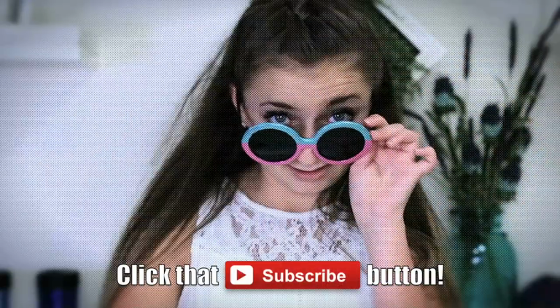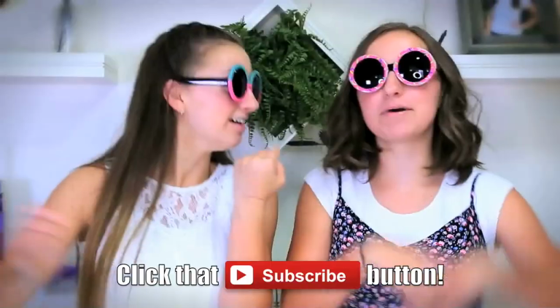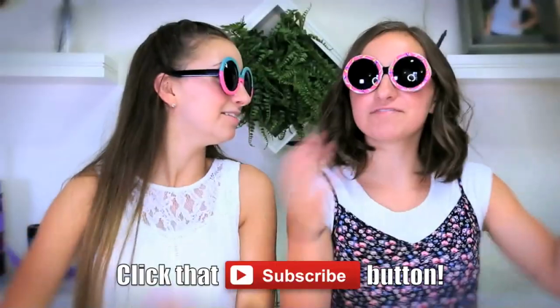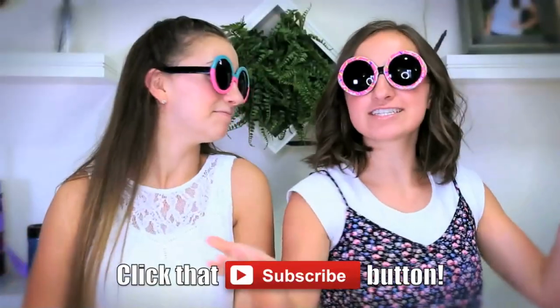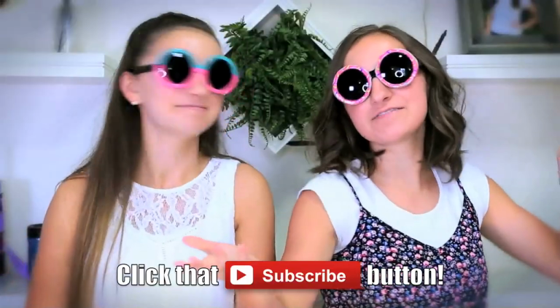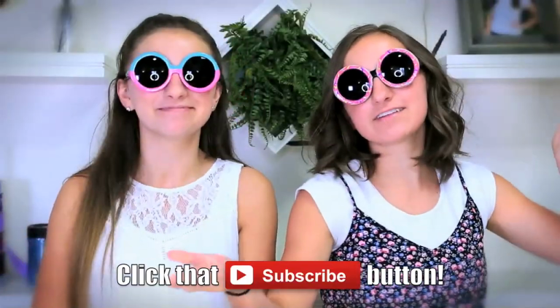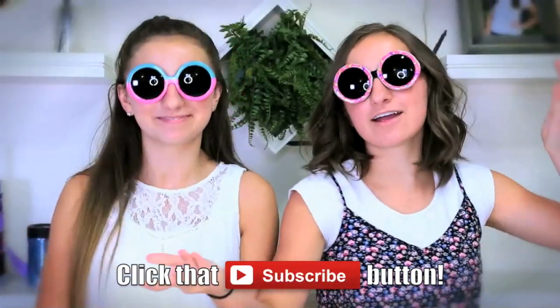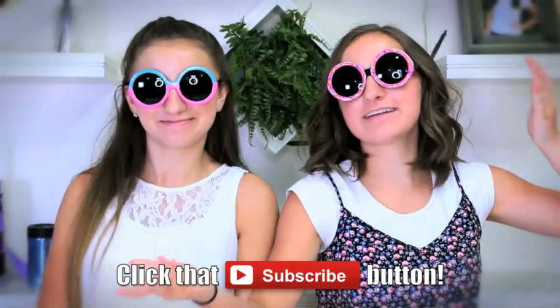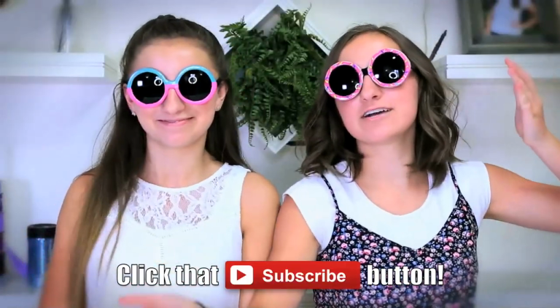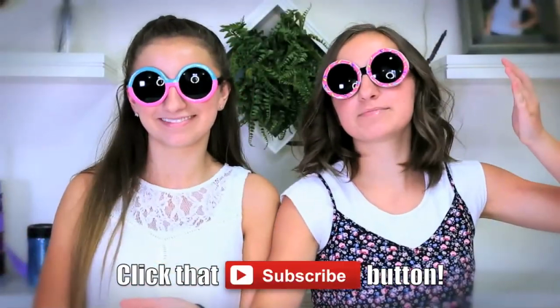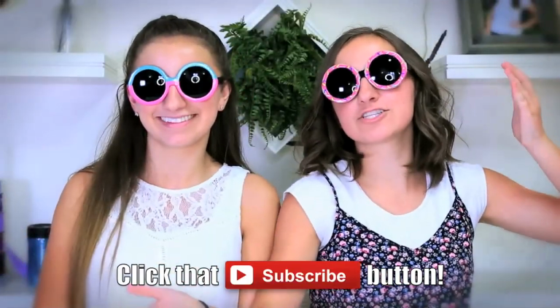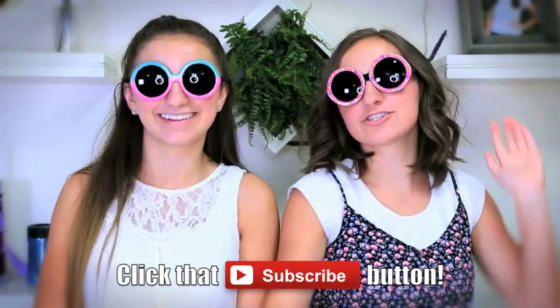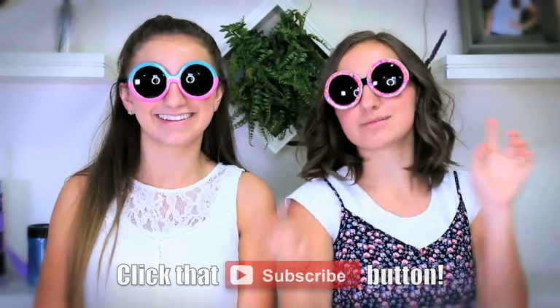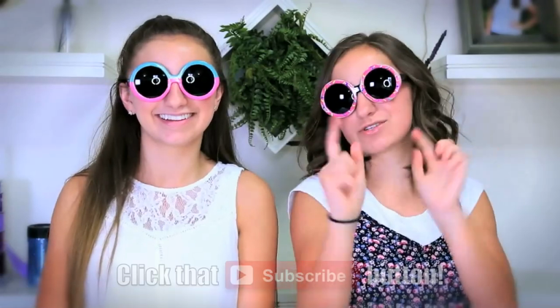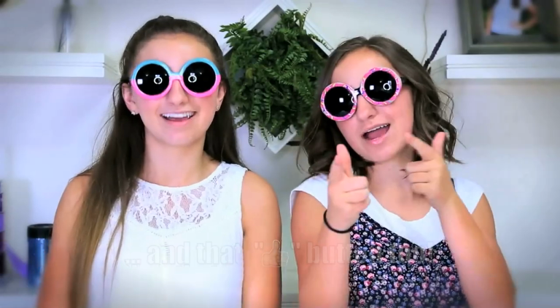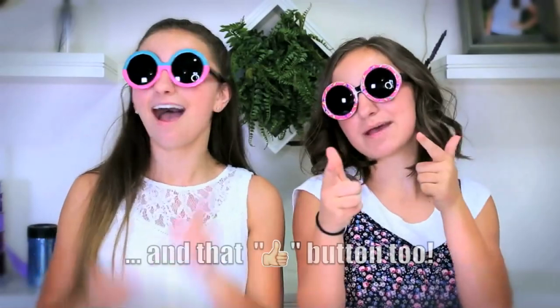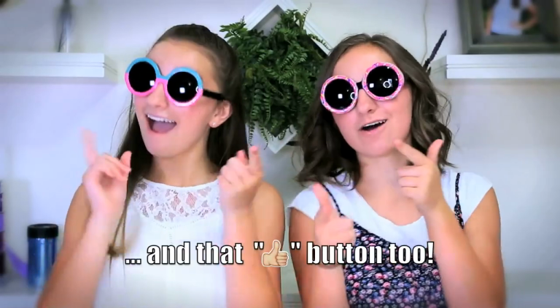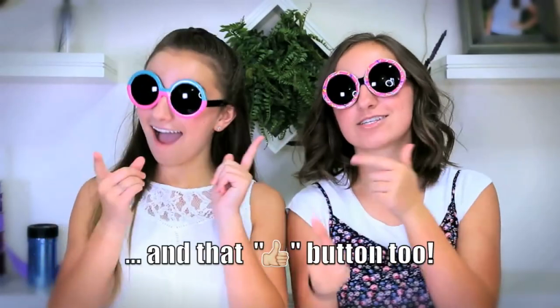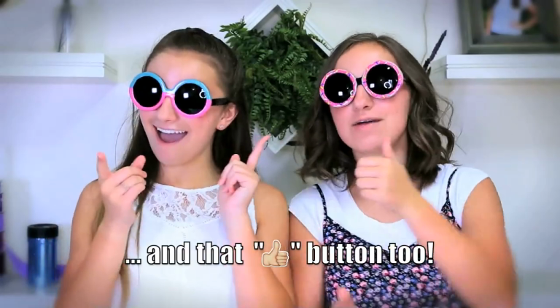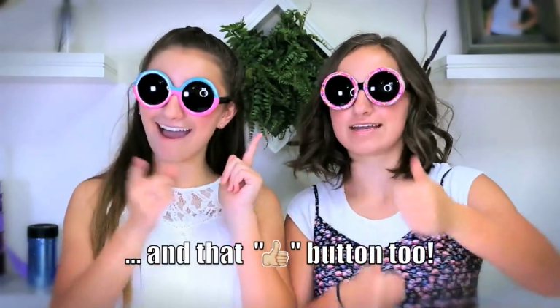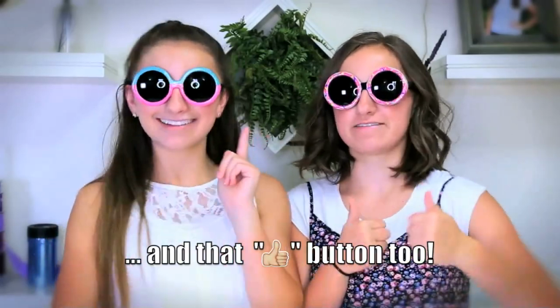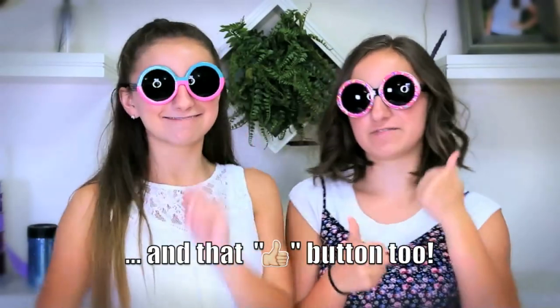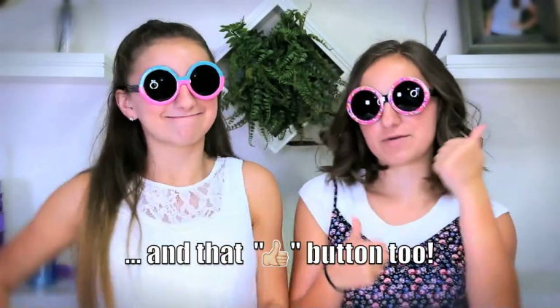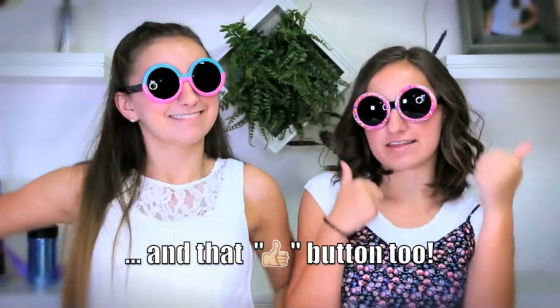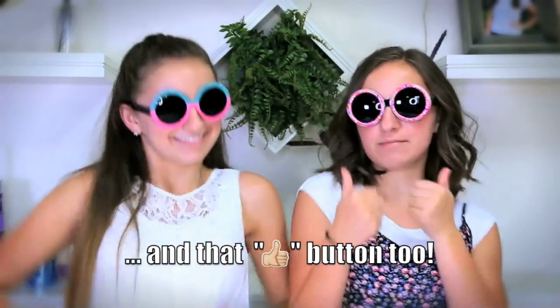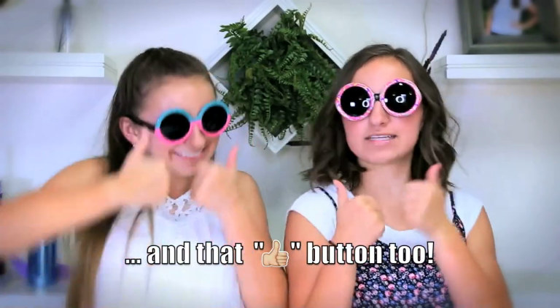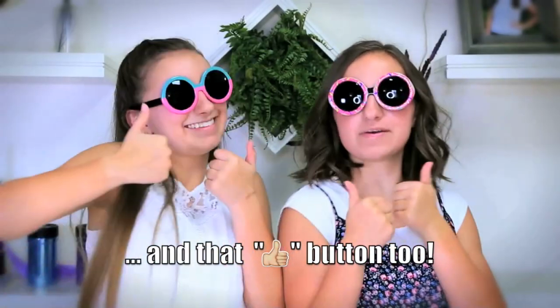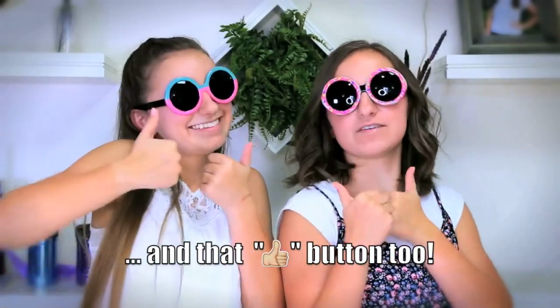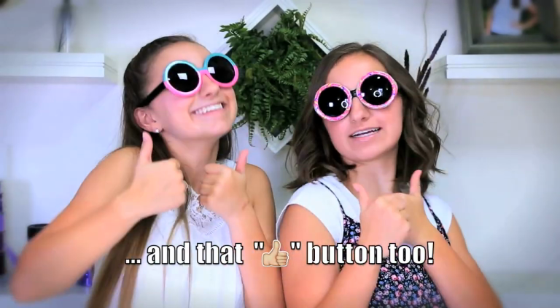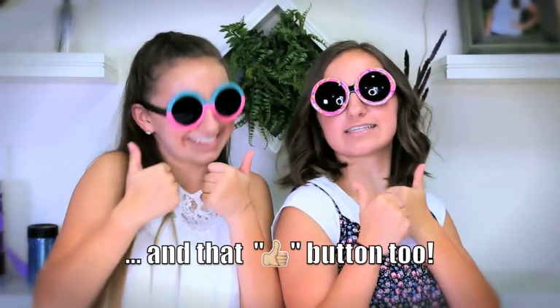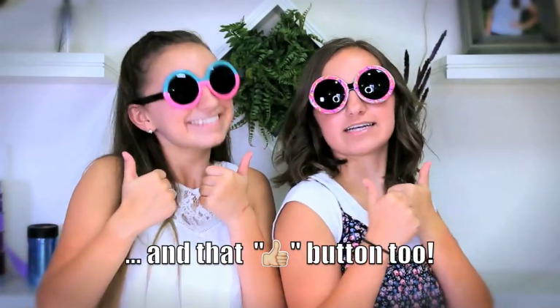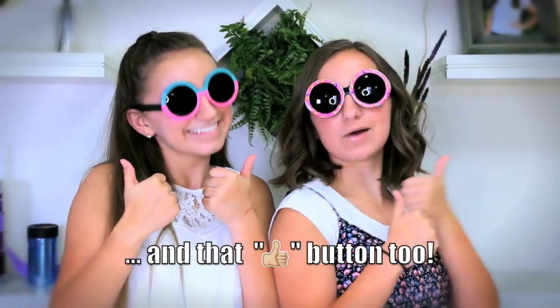But first, if you like our videos, be sure to subscribe and also give this video a thumbs up if you like the DIY.